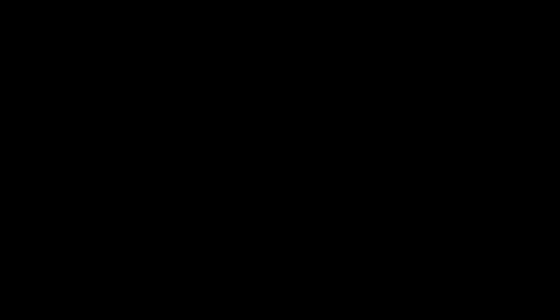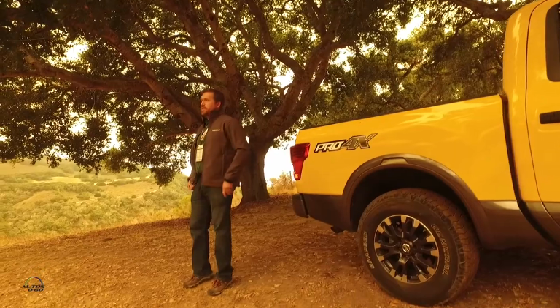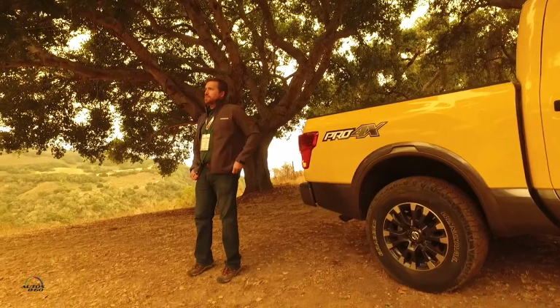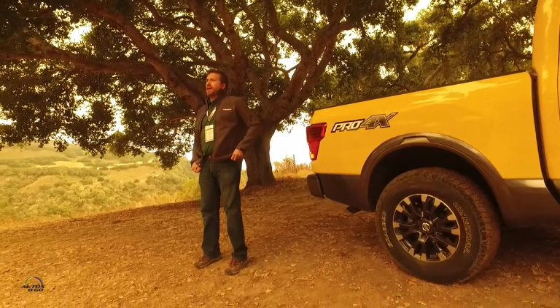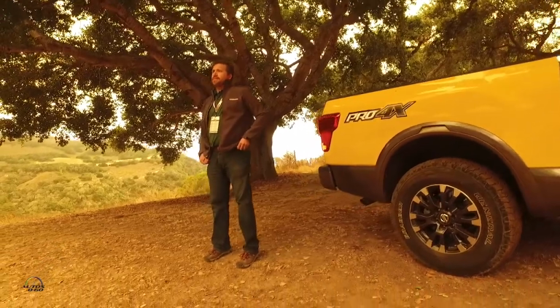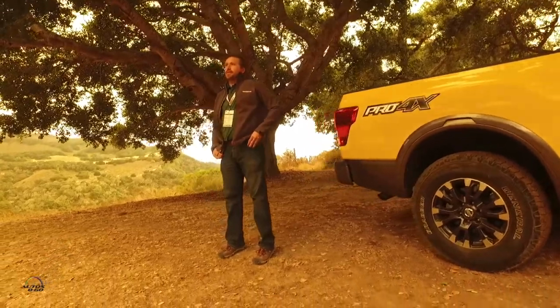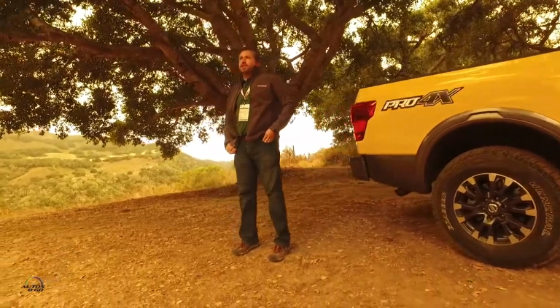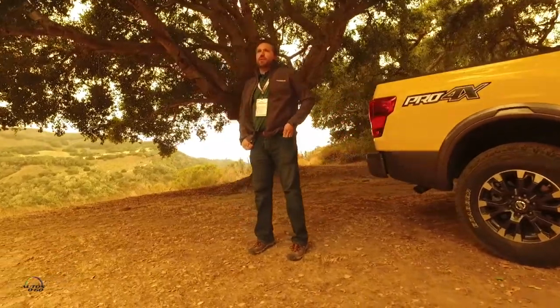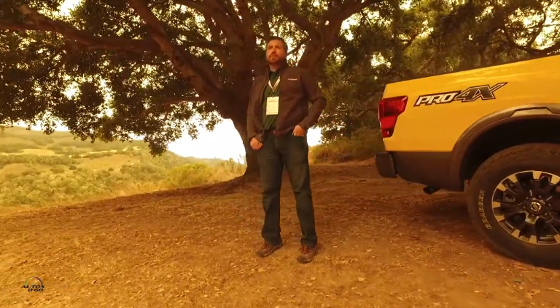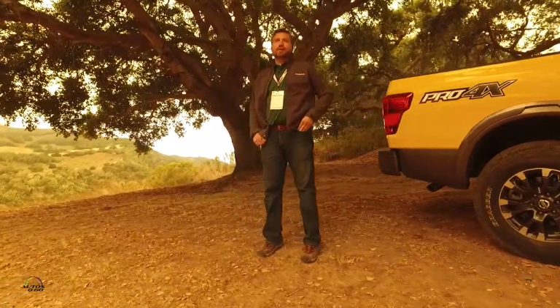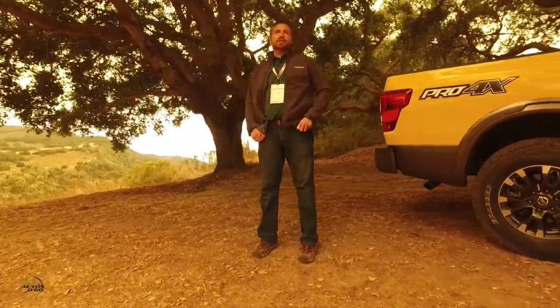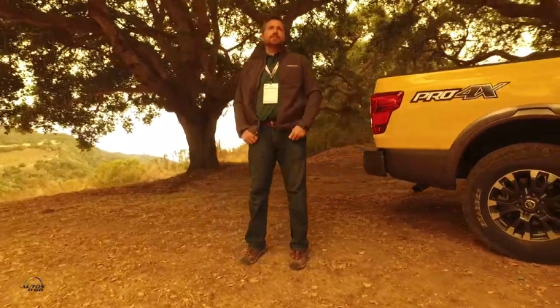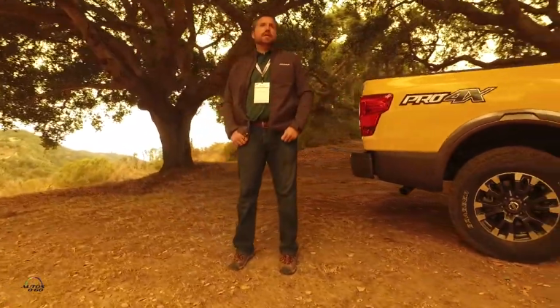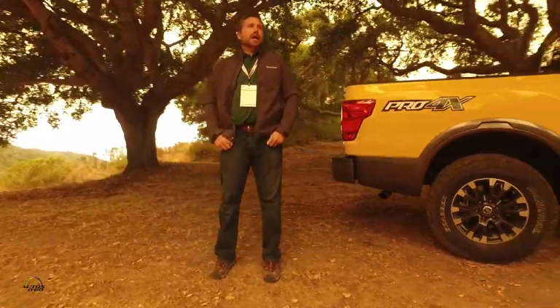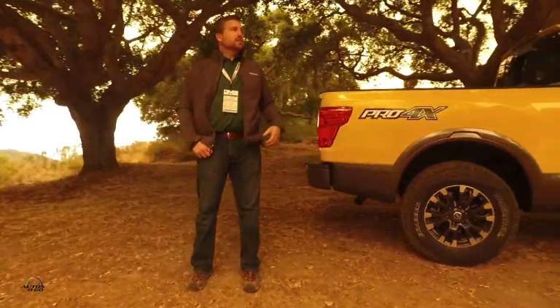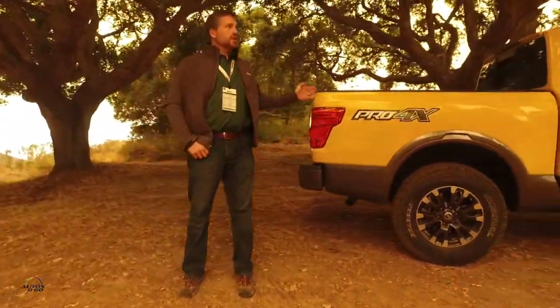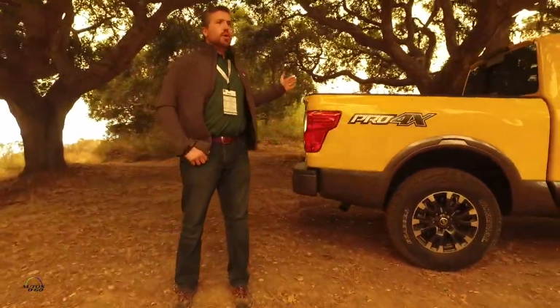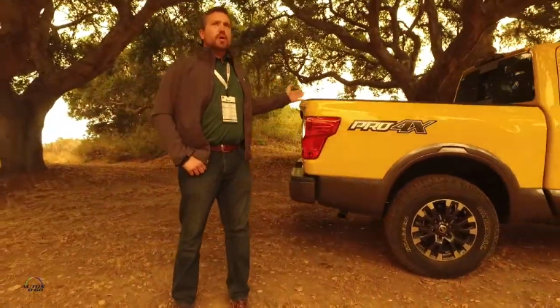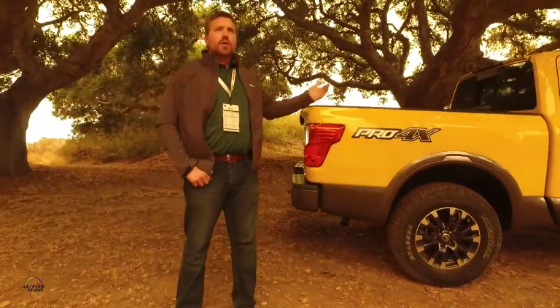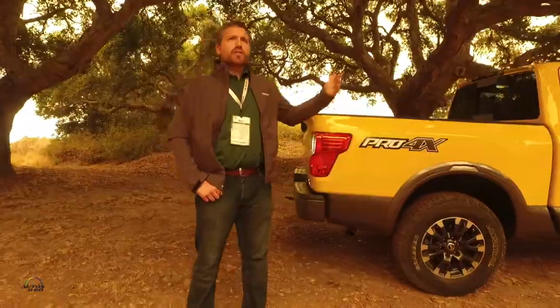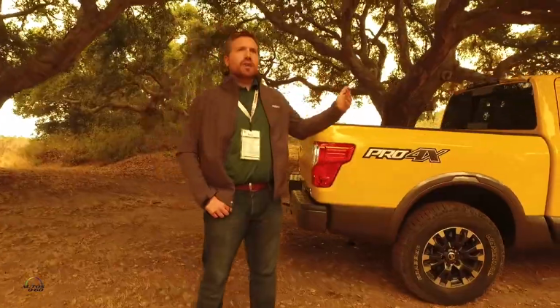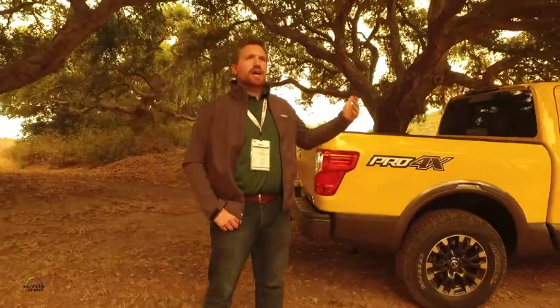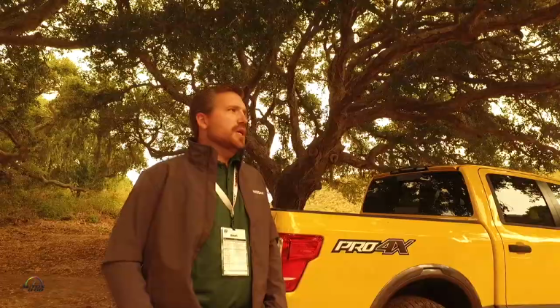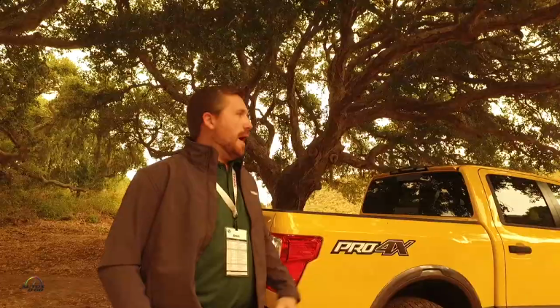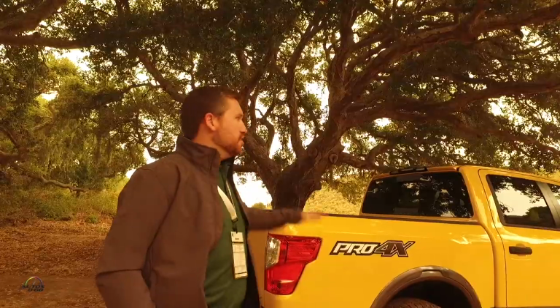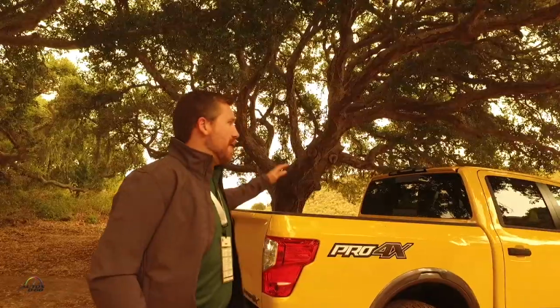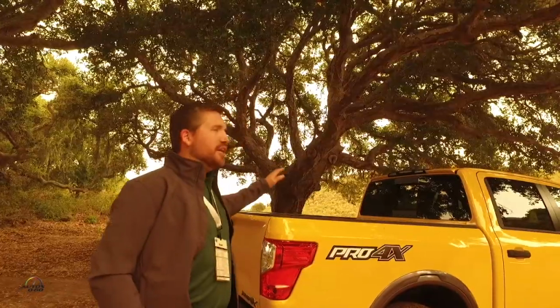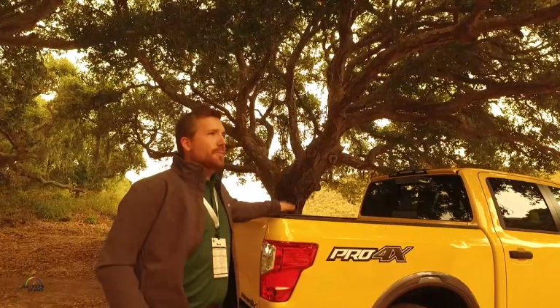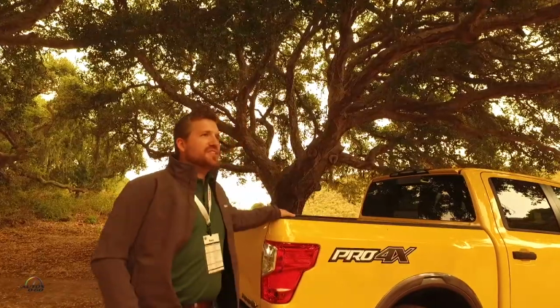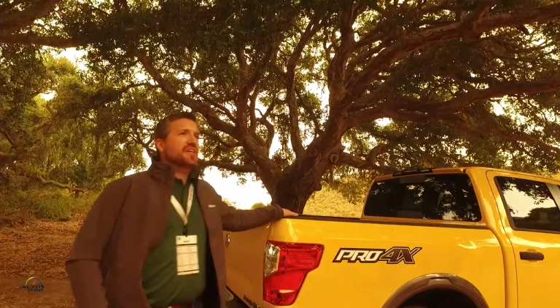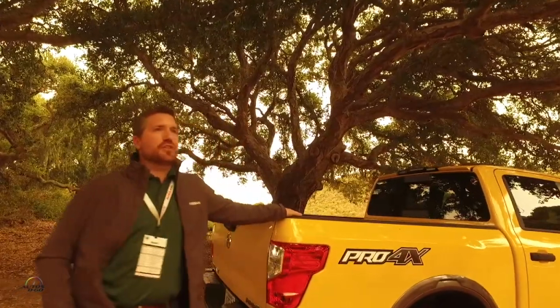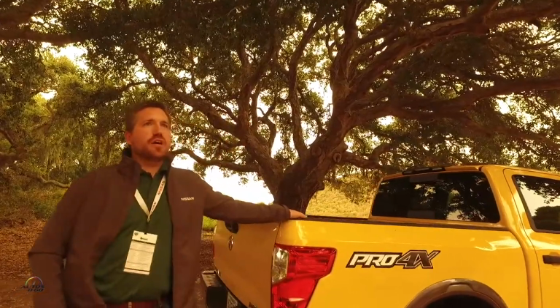My name is Brent Hagen. I'm the manager of product planning on Titan. I'm going to do a quick walk-around for you guys, starting back here at the business end of the truck.